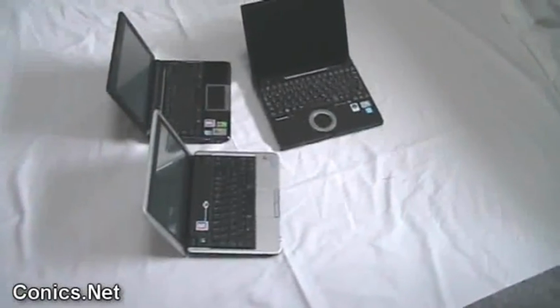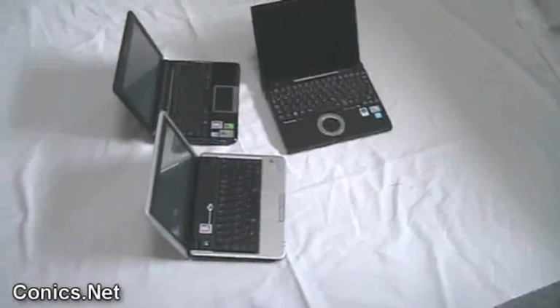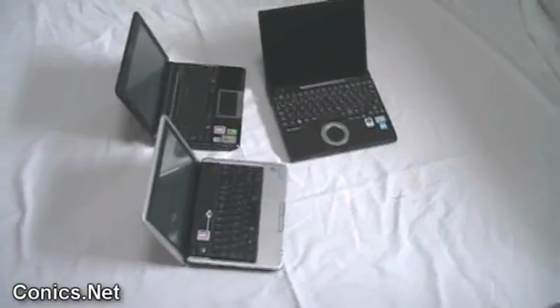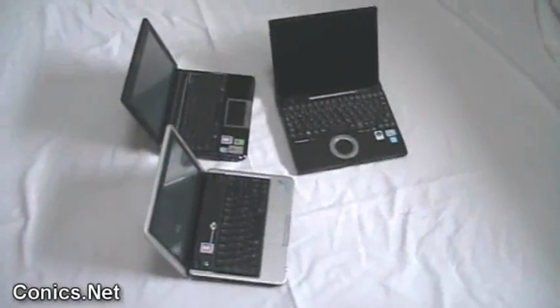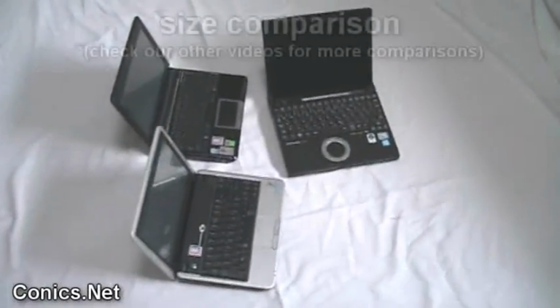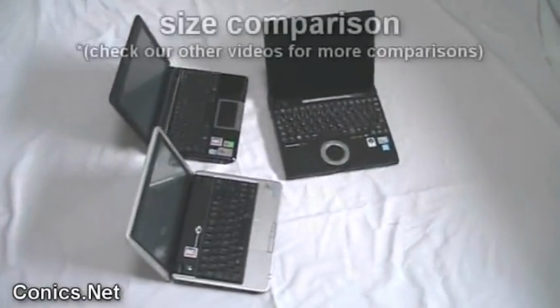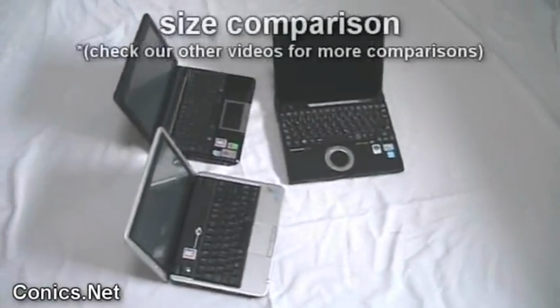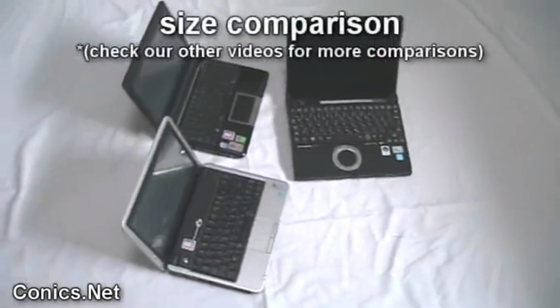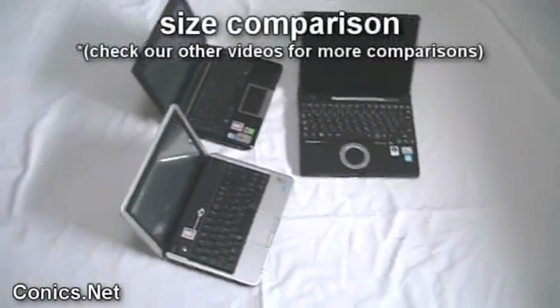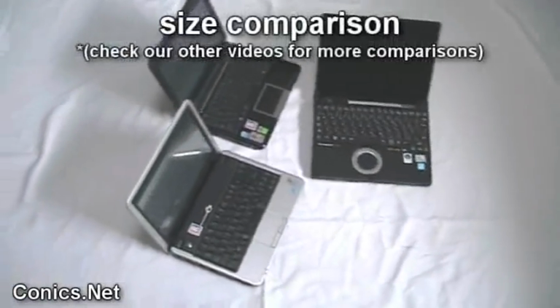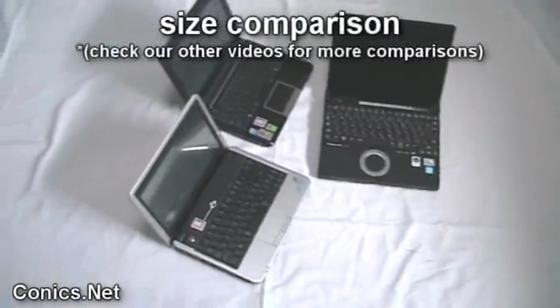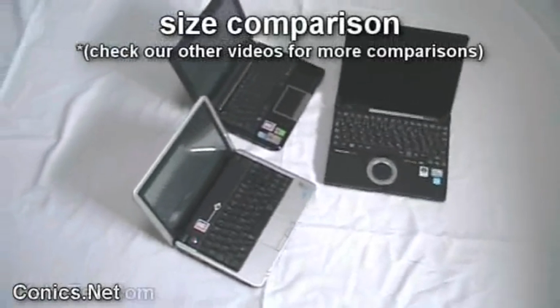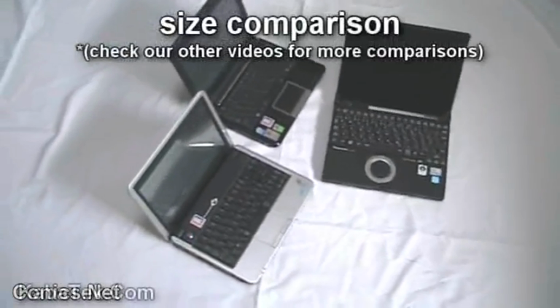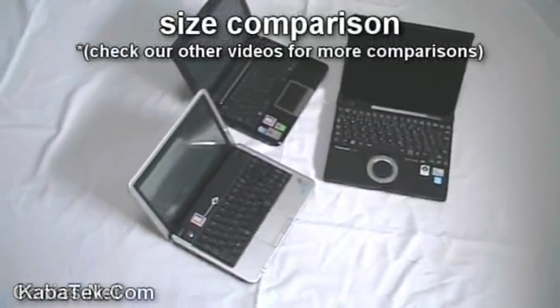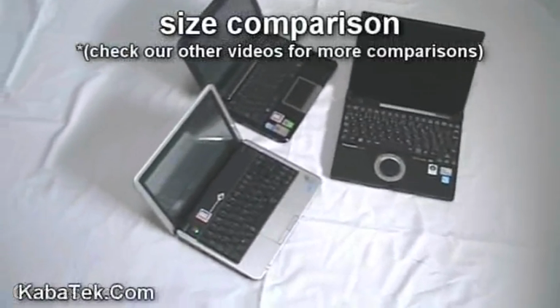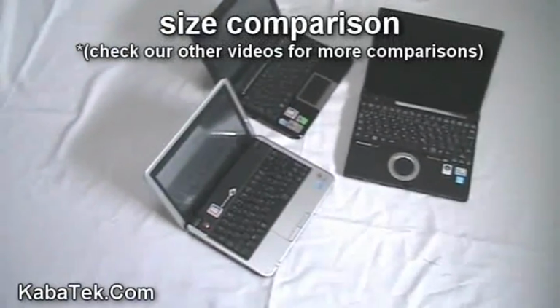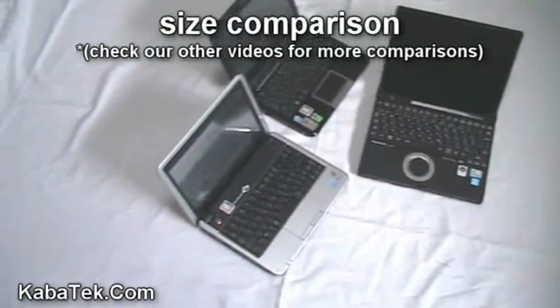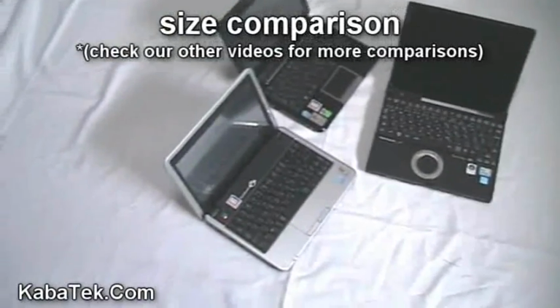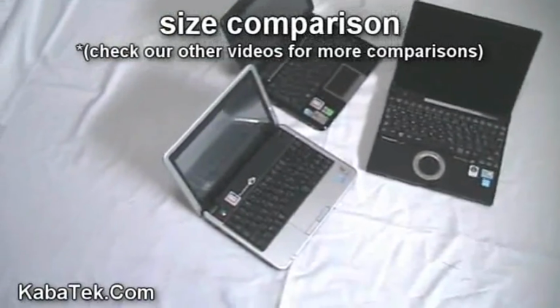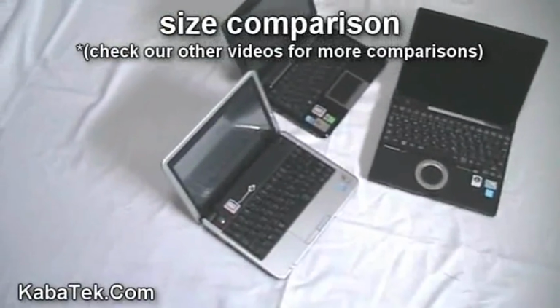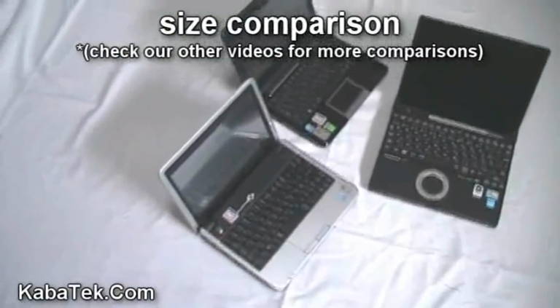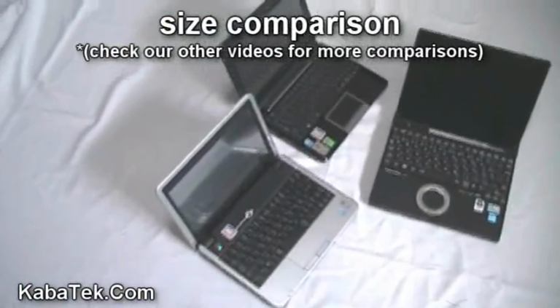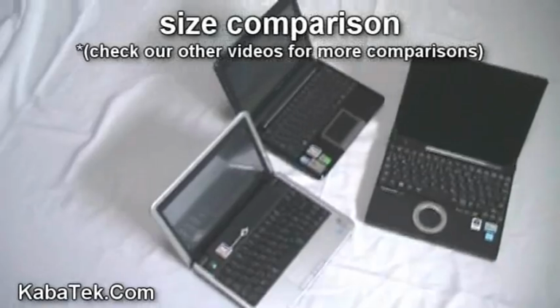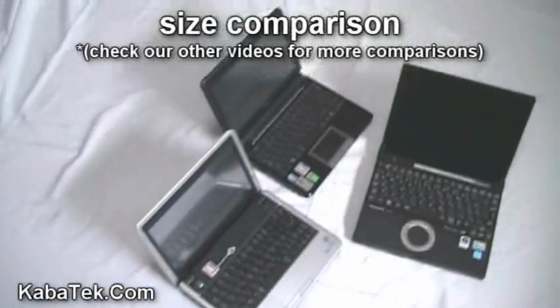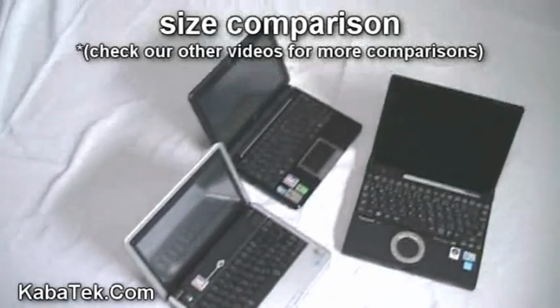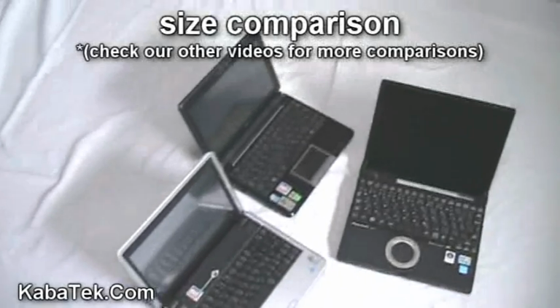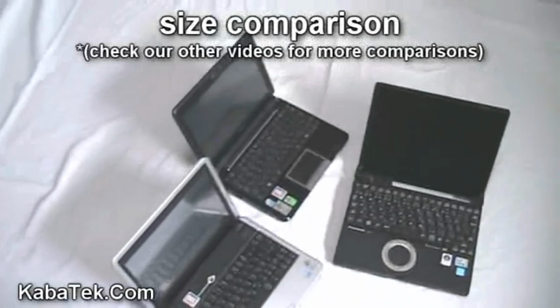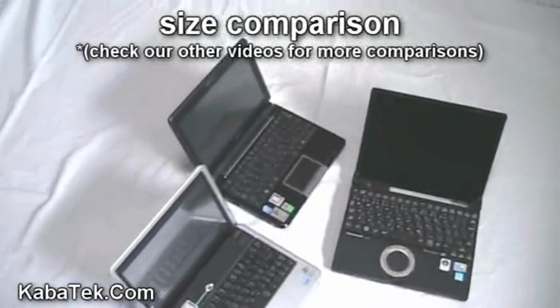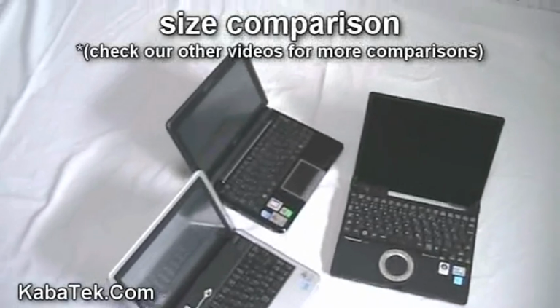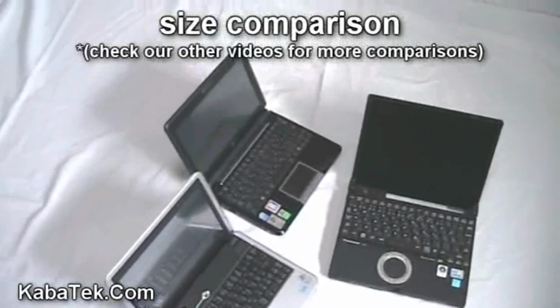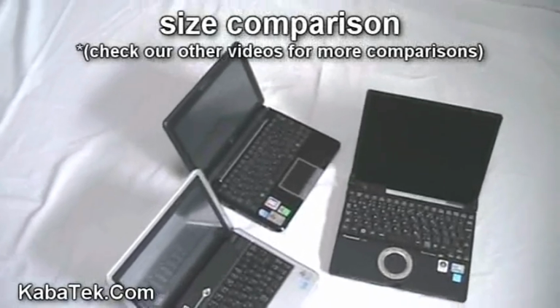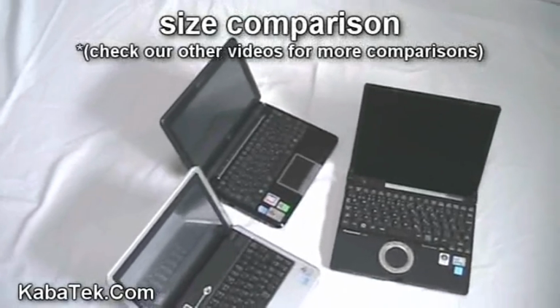Here's a size comparison with the Panasonic R8 next to the Dell Mini 9 and the EPC 901.